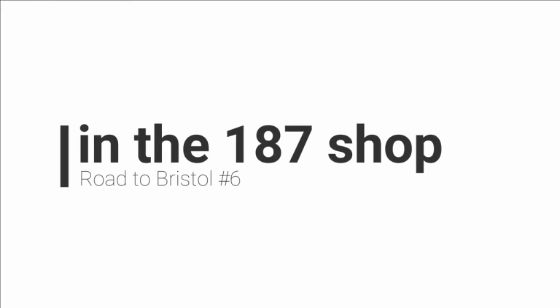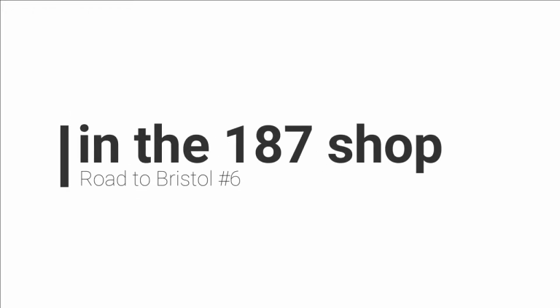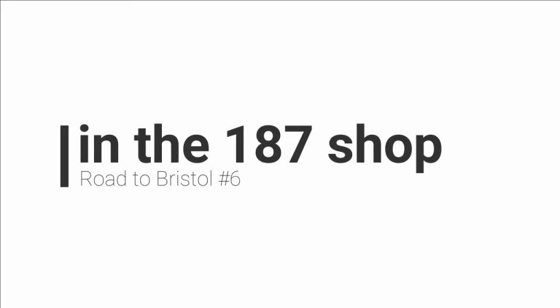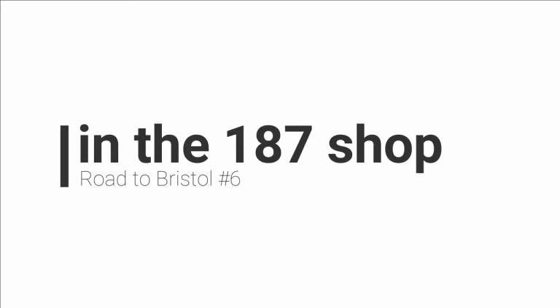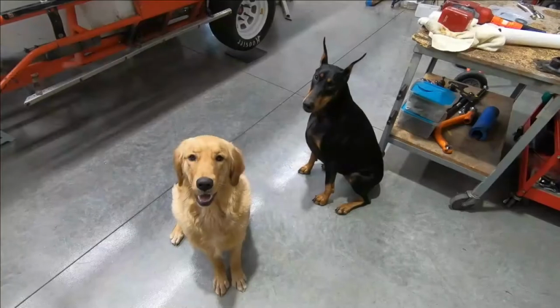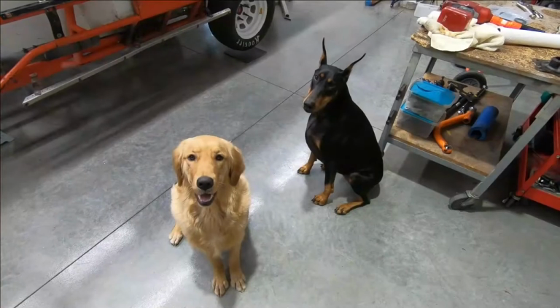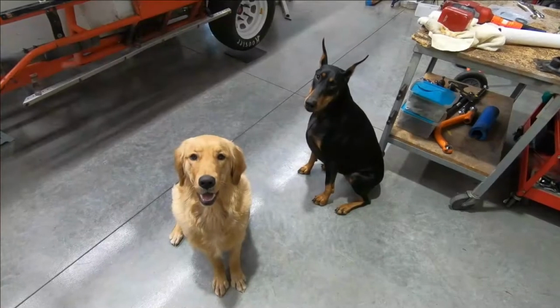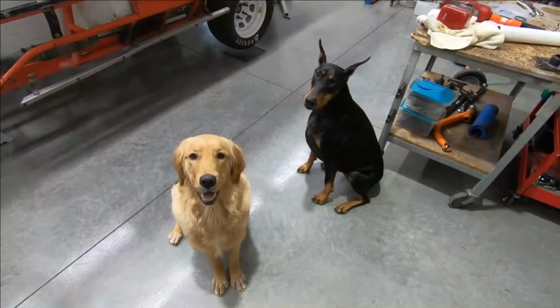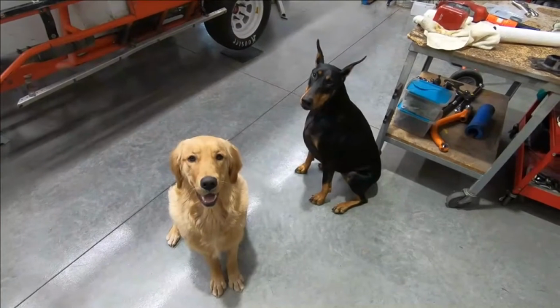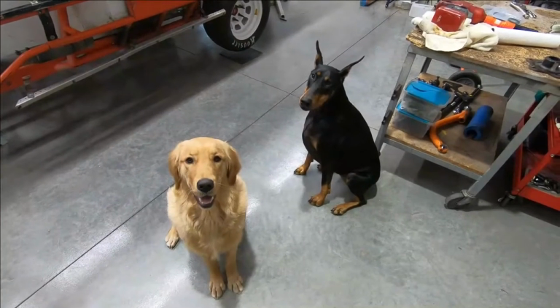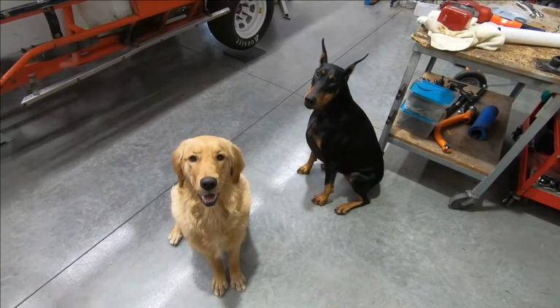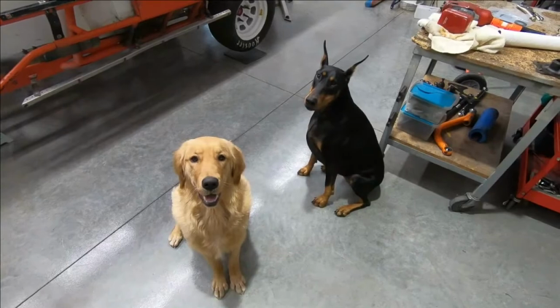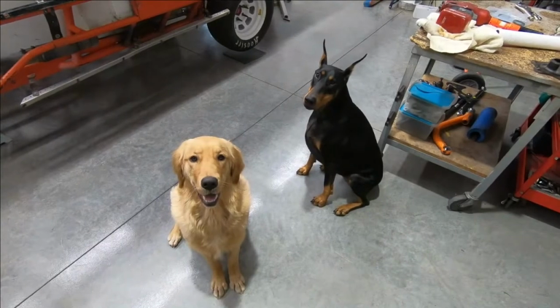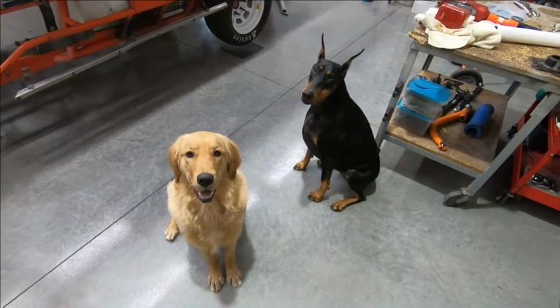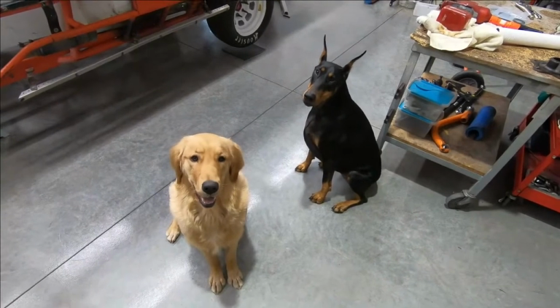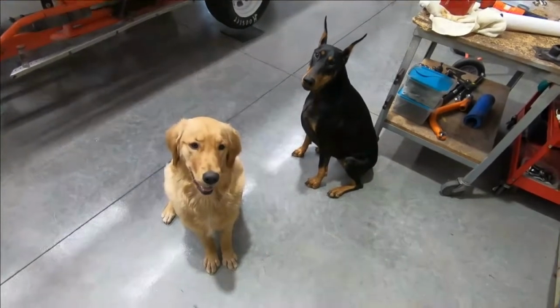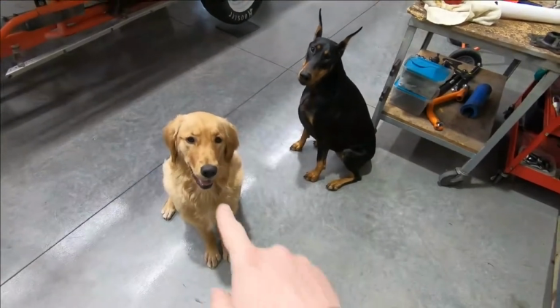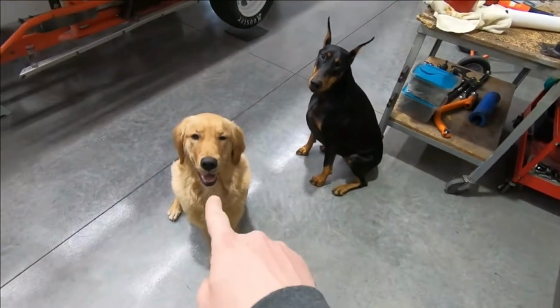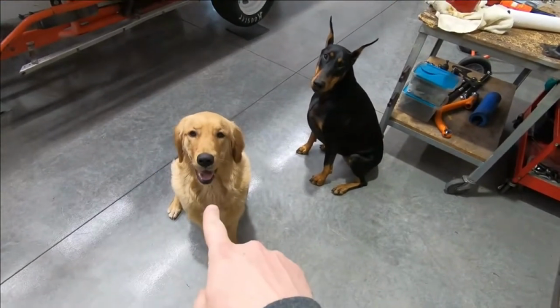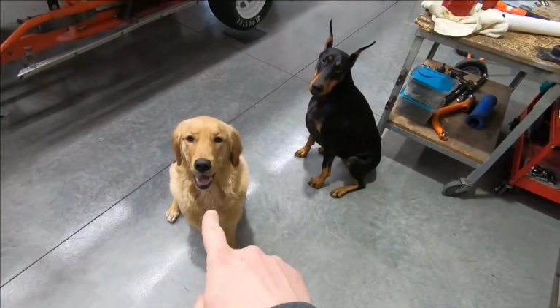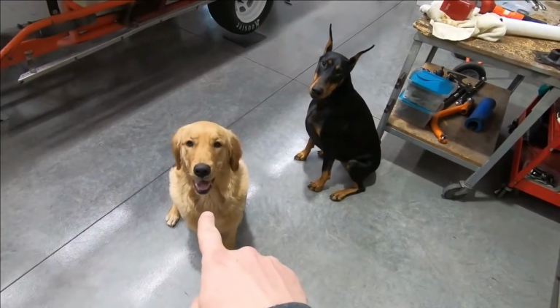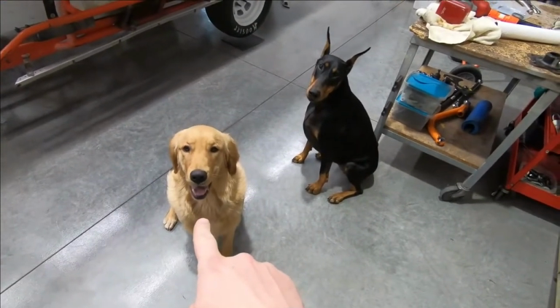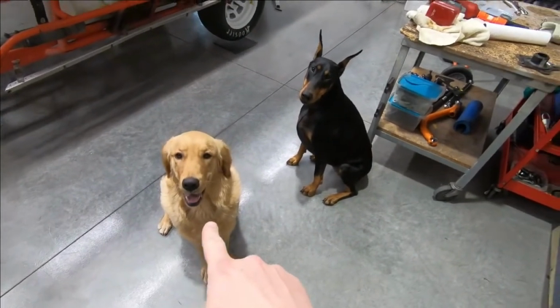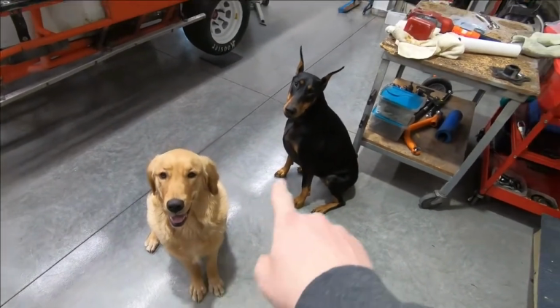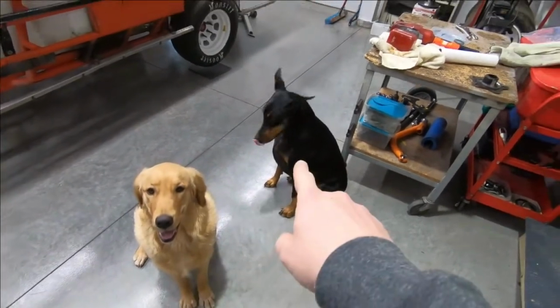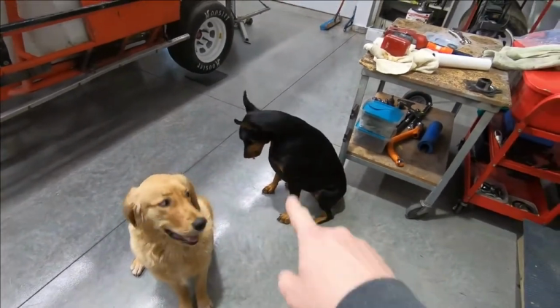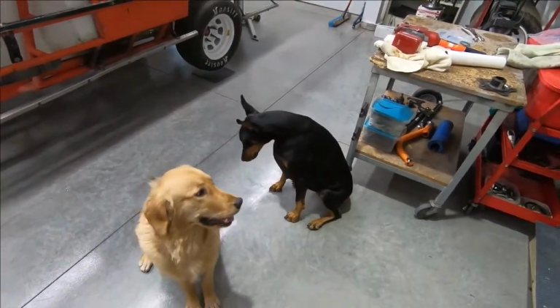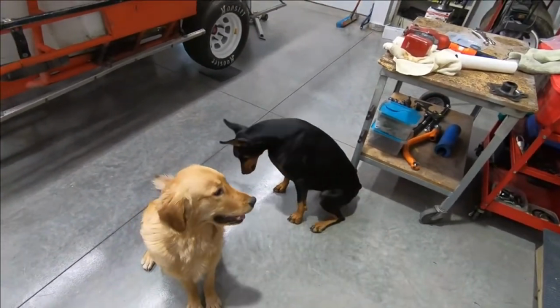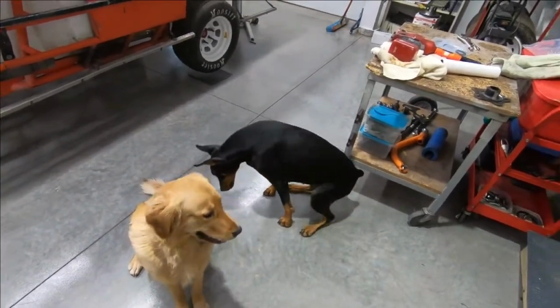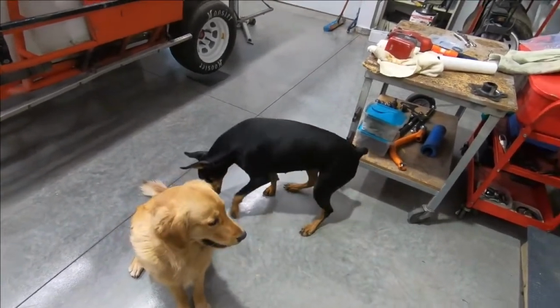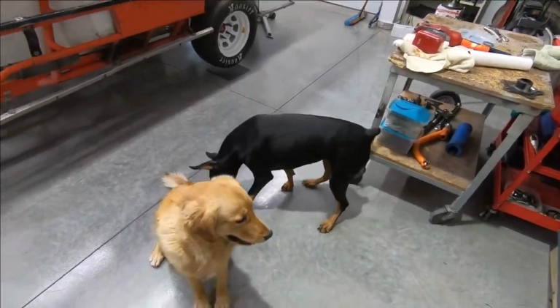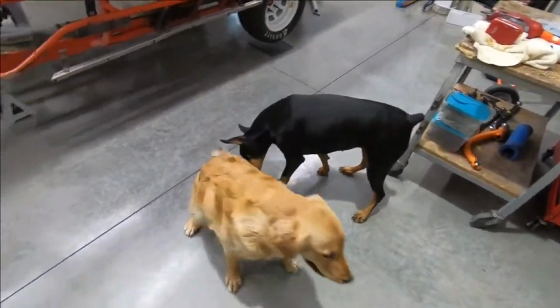This is today's pit crew. This is Ginger, this is my mother-in-law's dog, and this is Daisy. Okay, break!